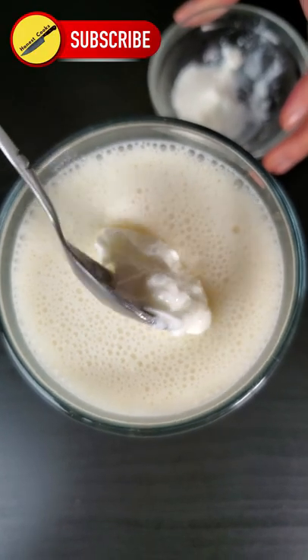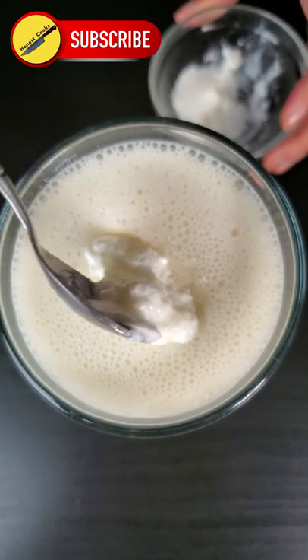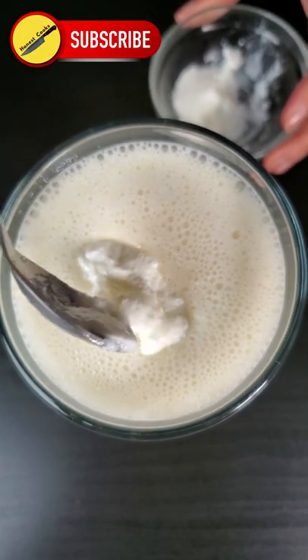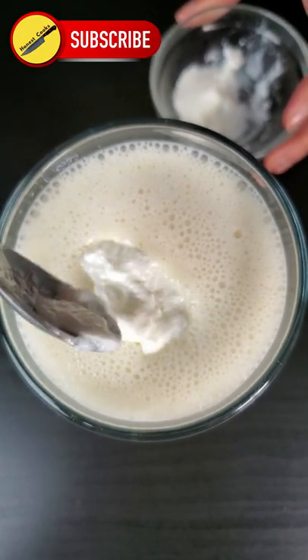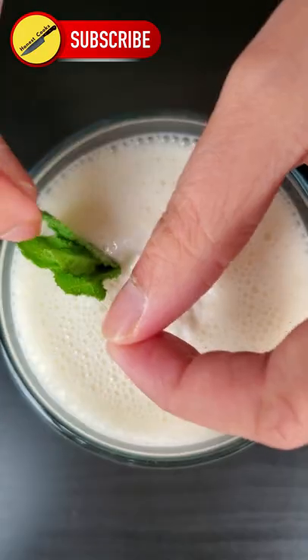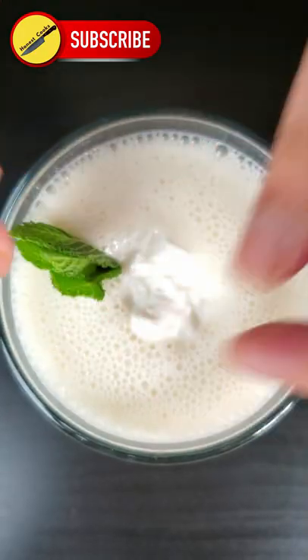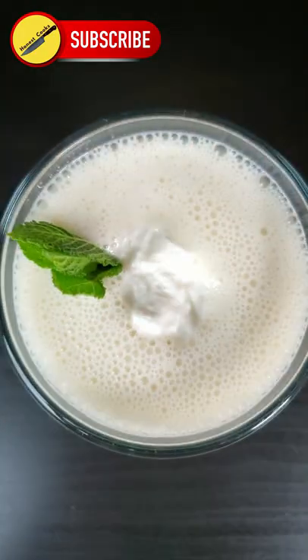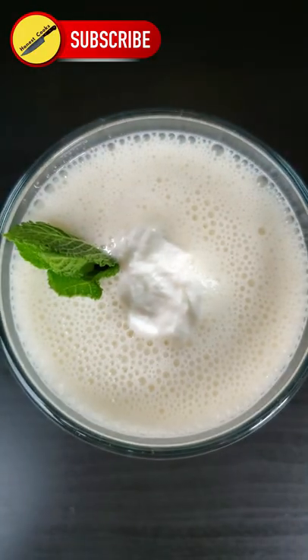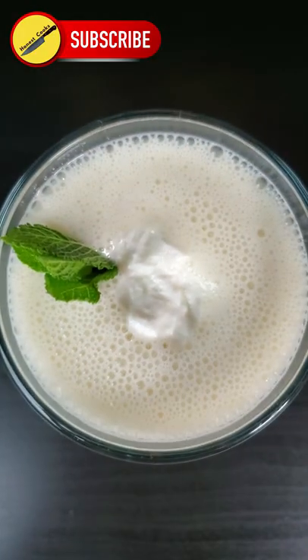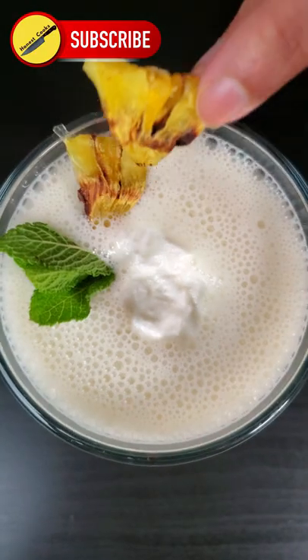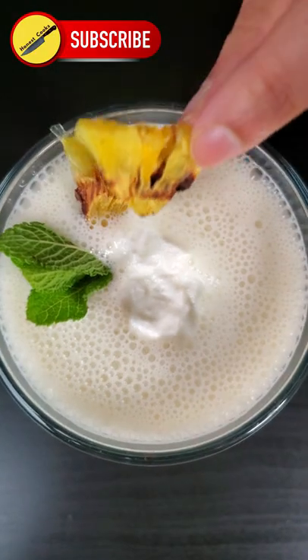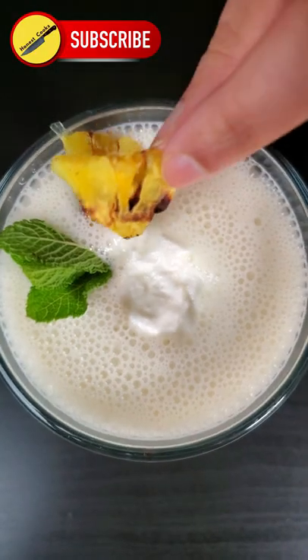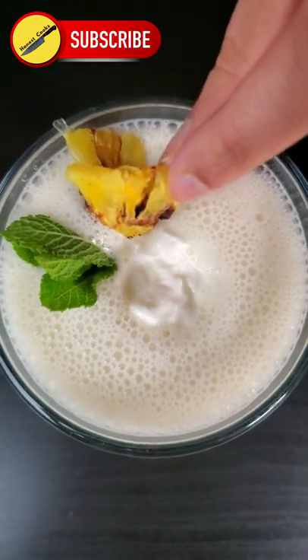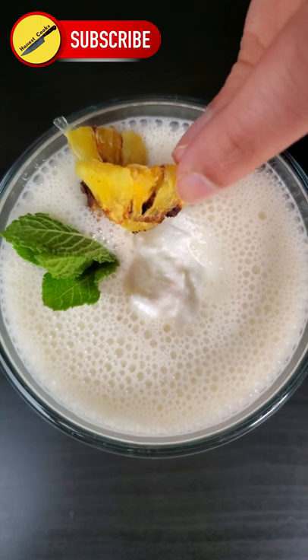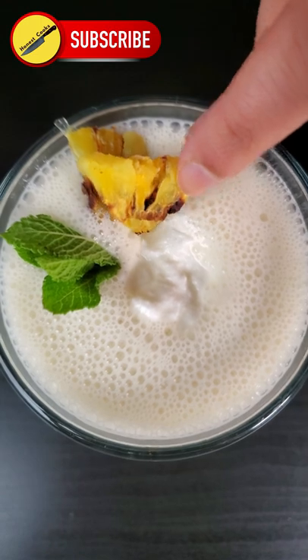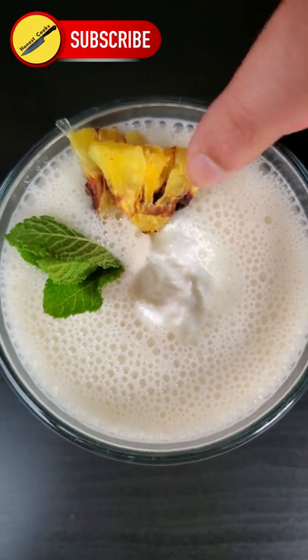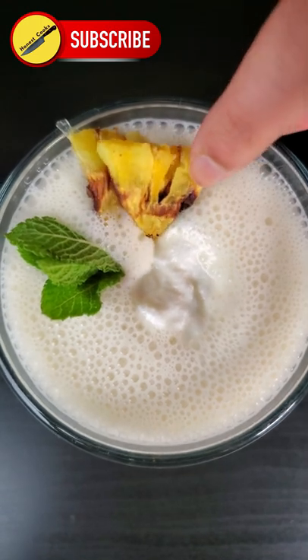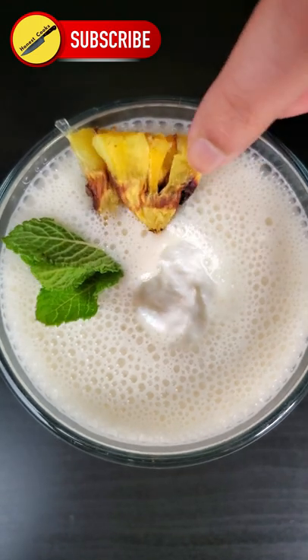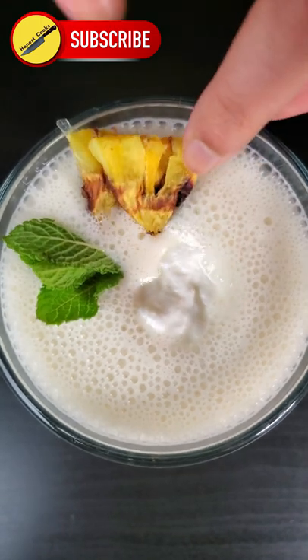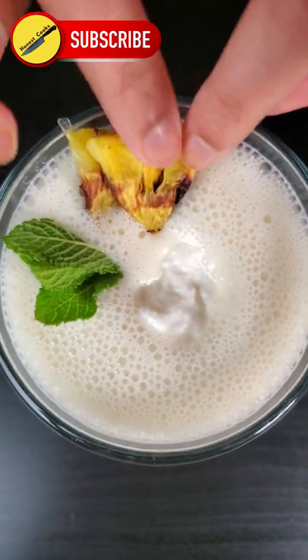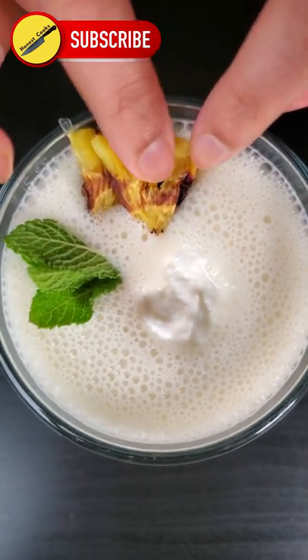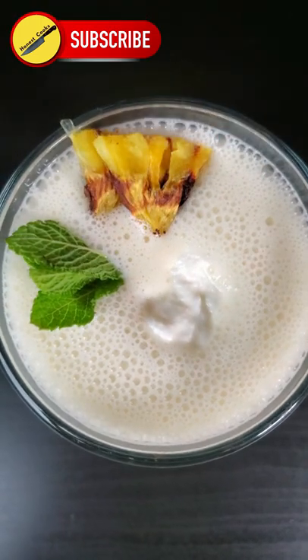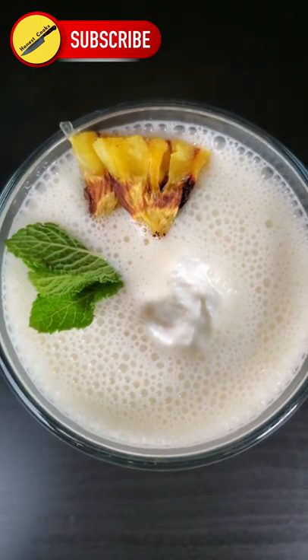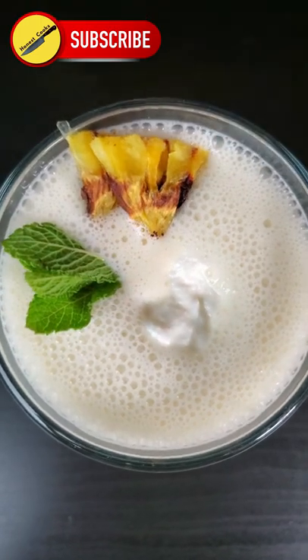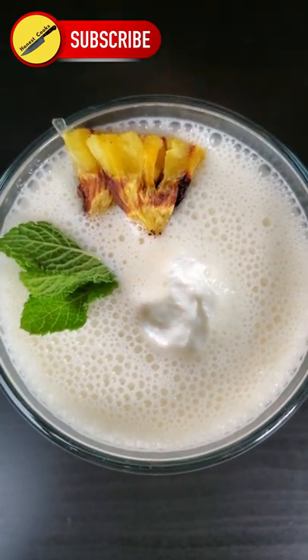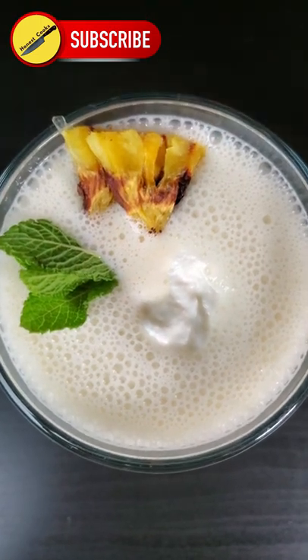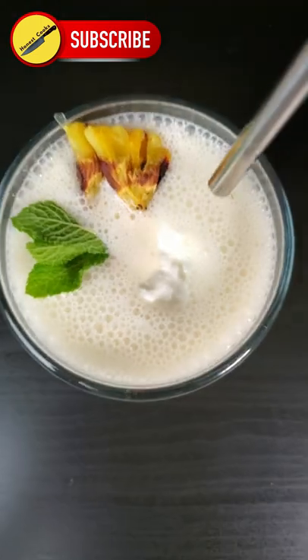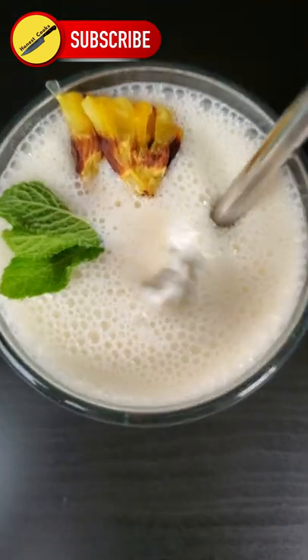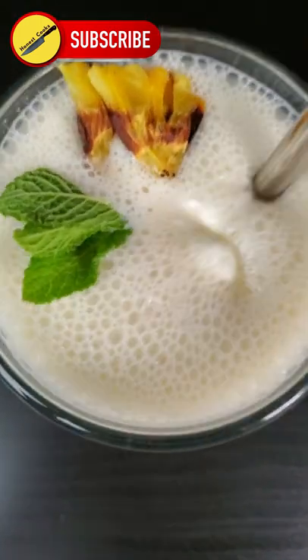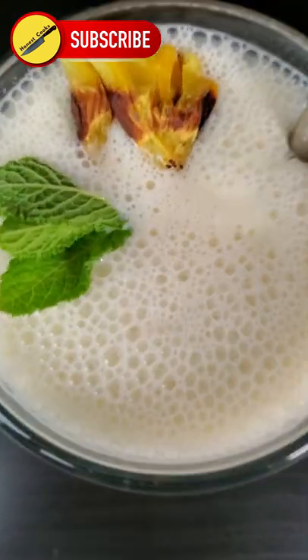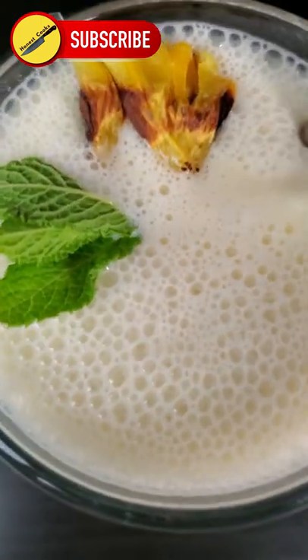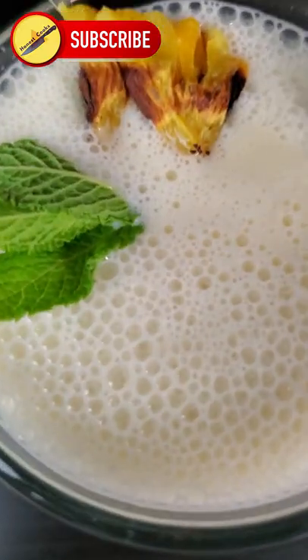Top it off with sweet yogurt, fresh mint, and dehydrated pineapple. Straw in, drink up, subscribe for more.